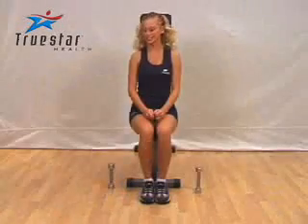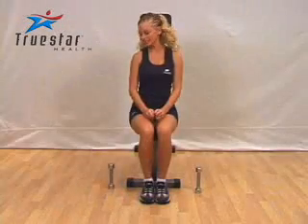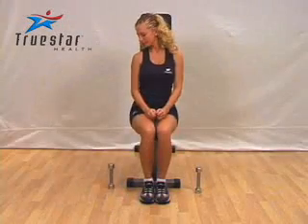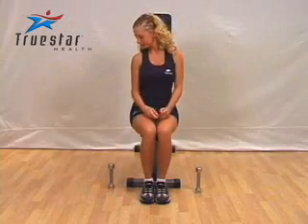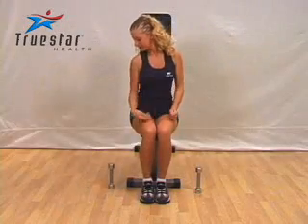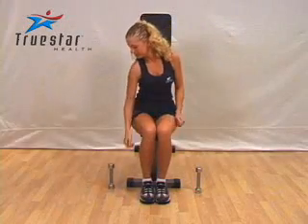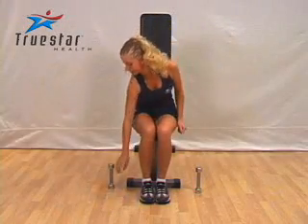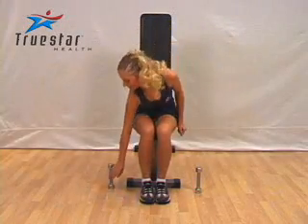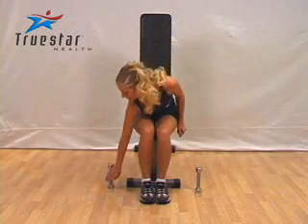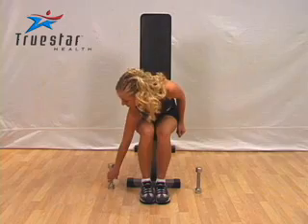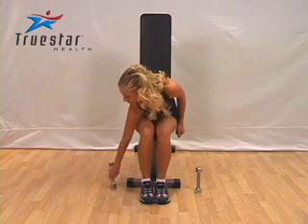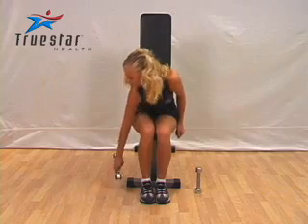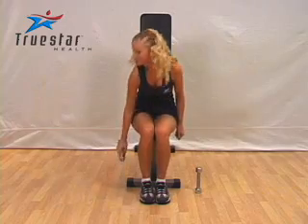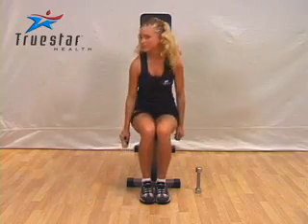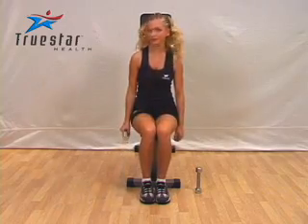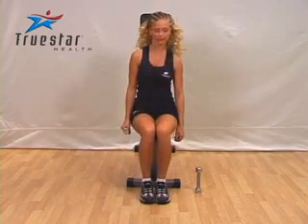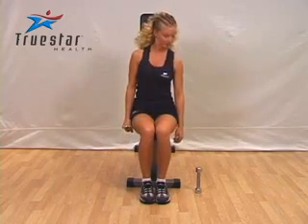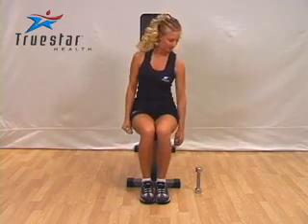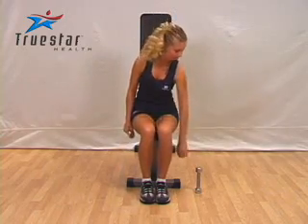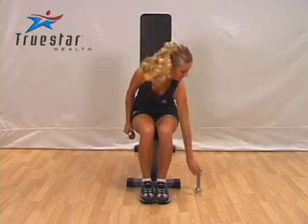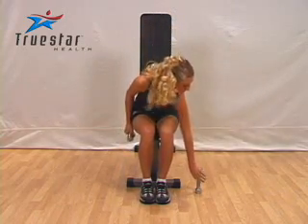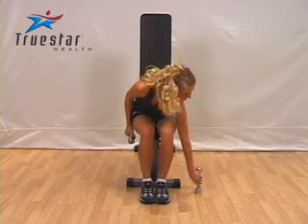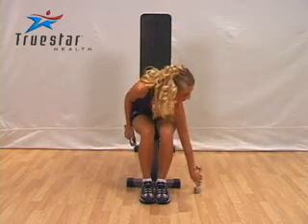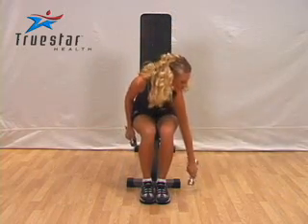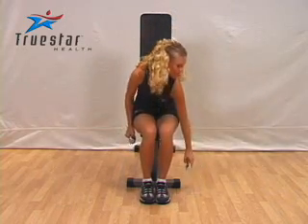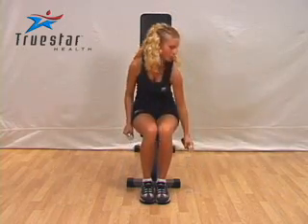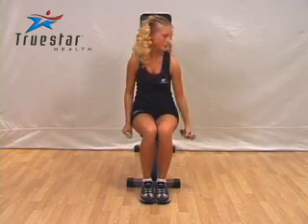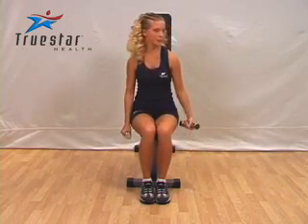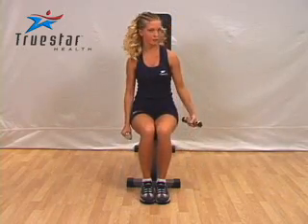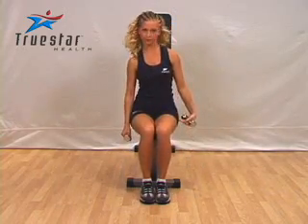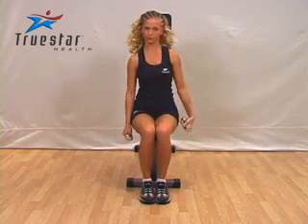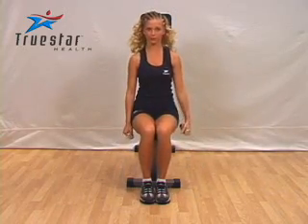Bending over and performing this exercise in an arc-like fashion laterally is a great exercise for your rear shoulder muscles.